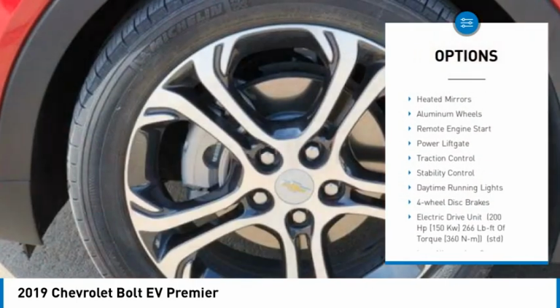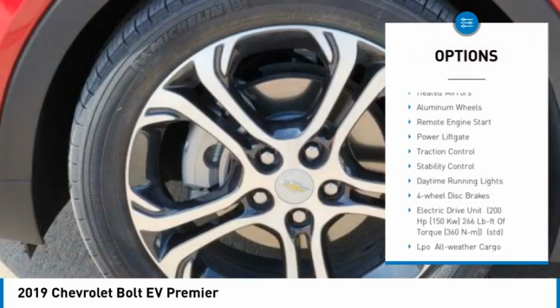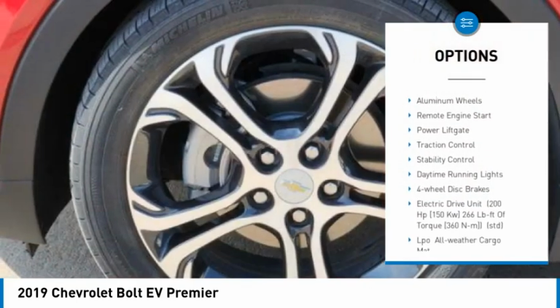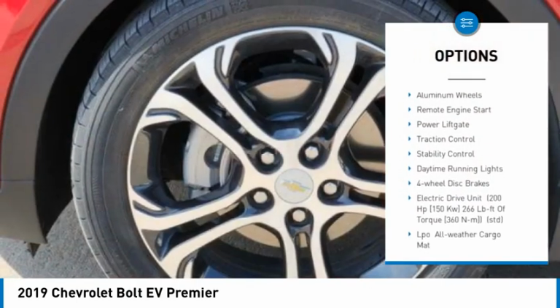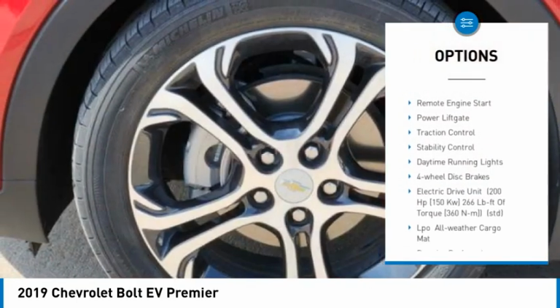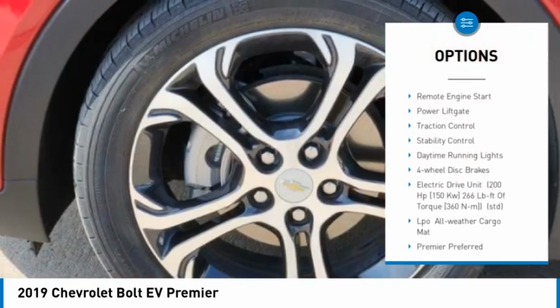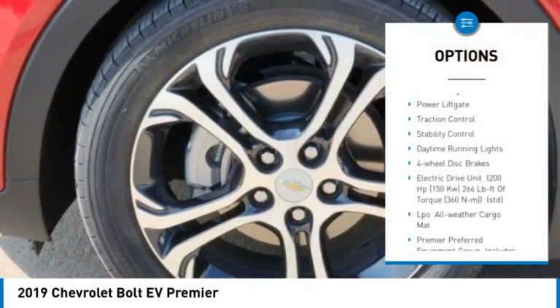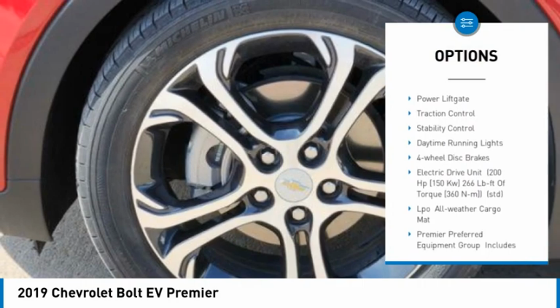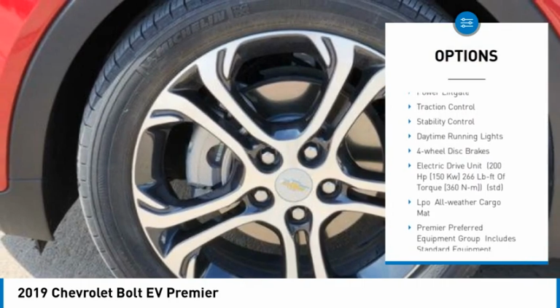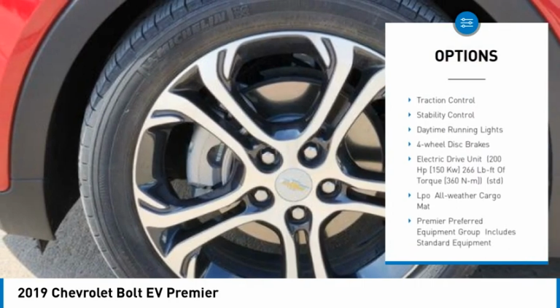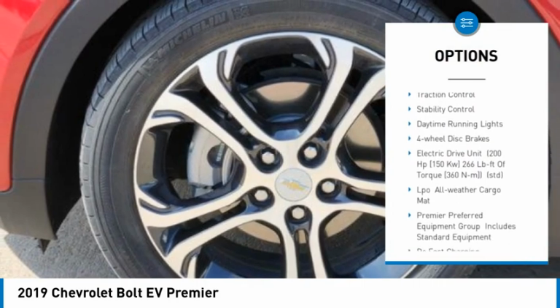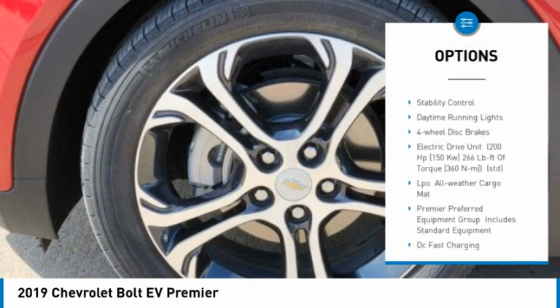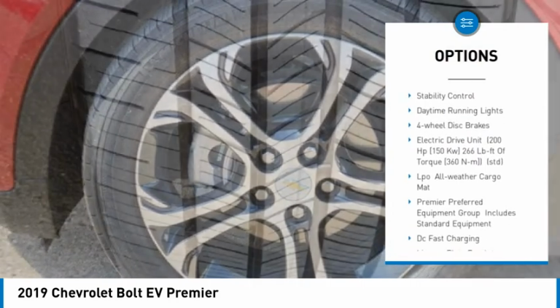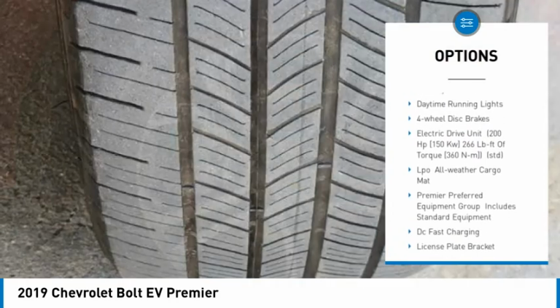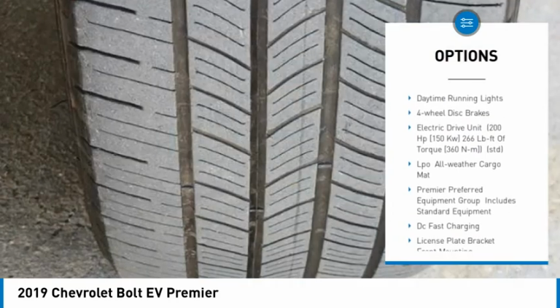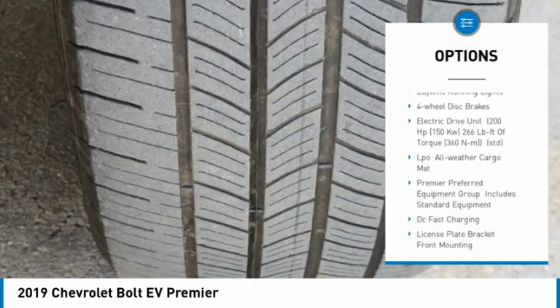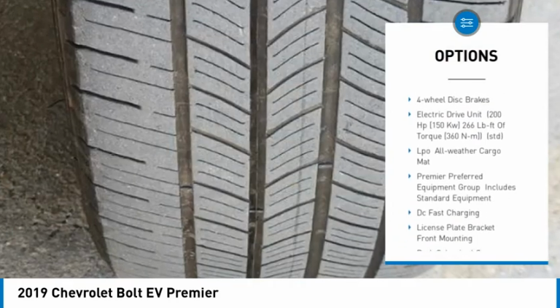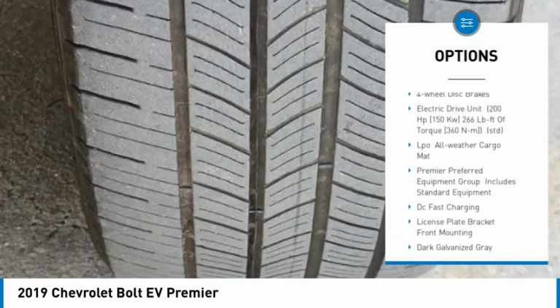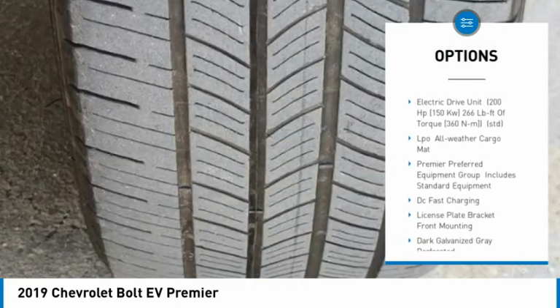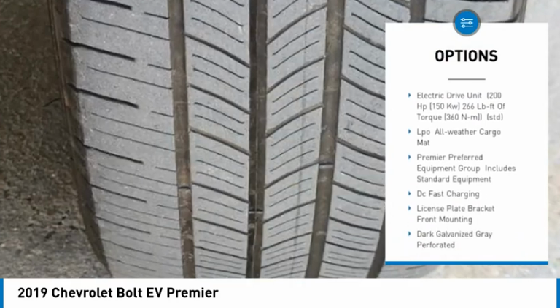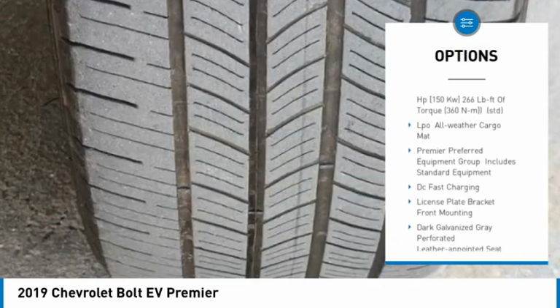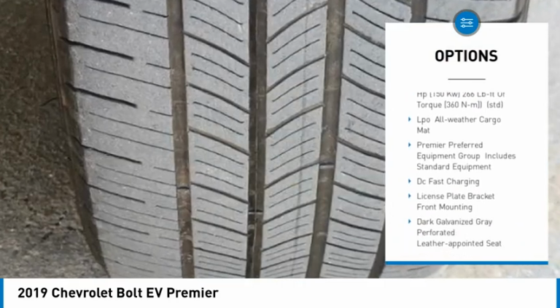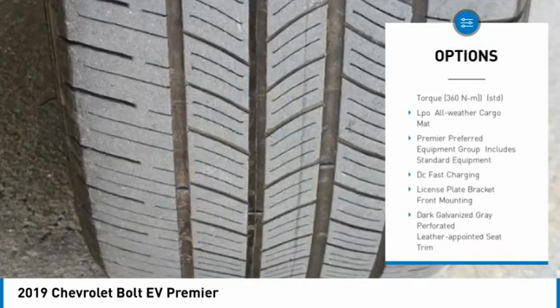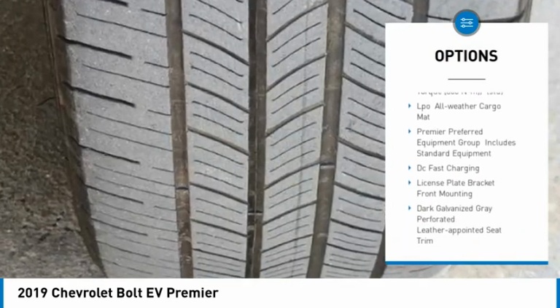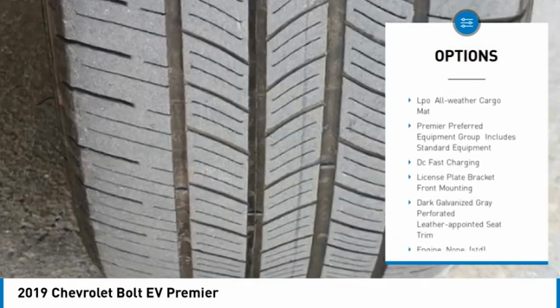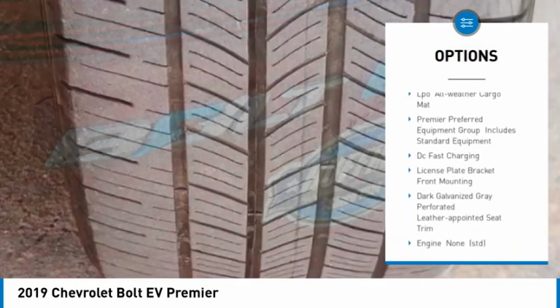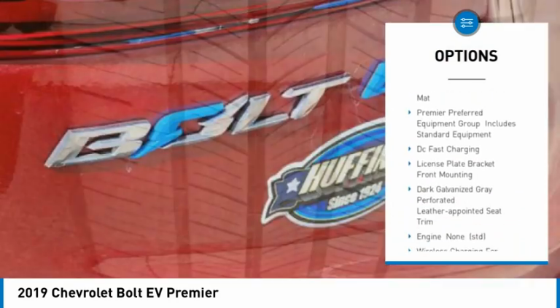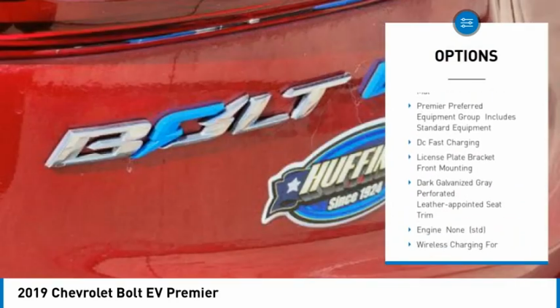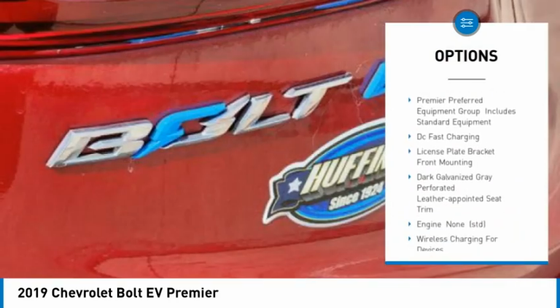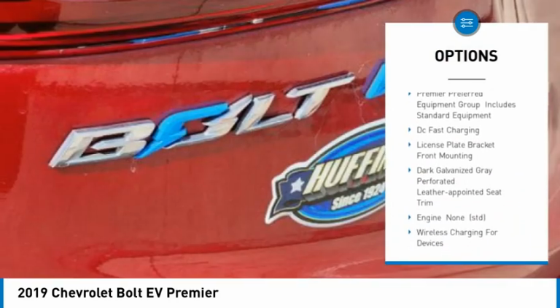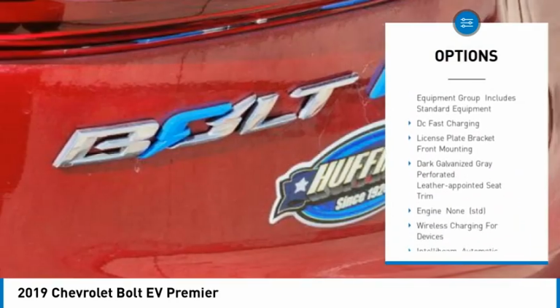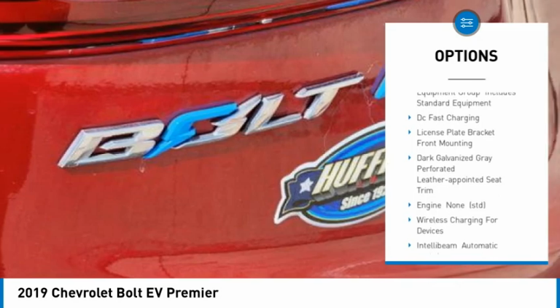Blind spot monitor. Beaded mirrors. Aluminum wheels. Remote engine start. Power lift gate. Traction control.